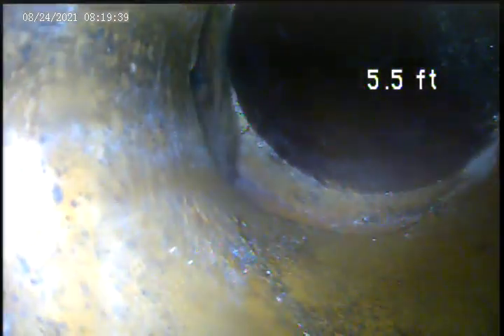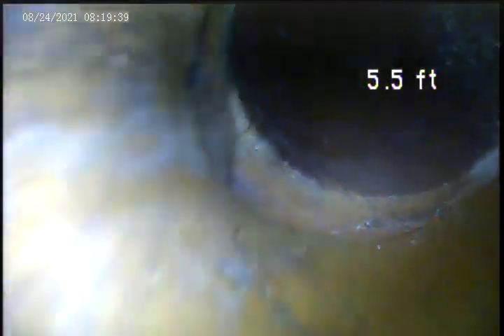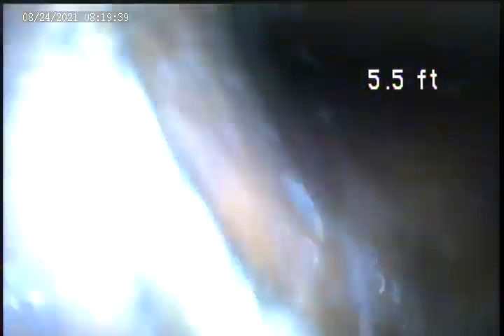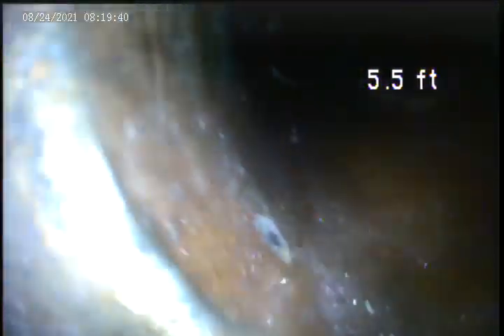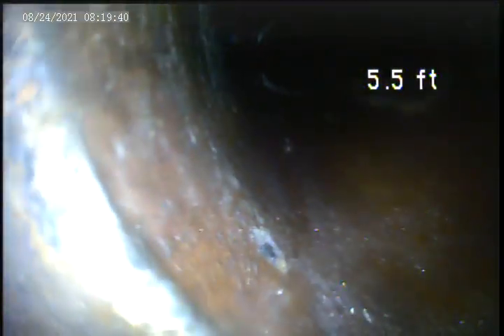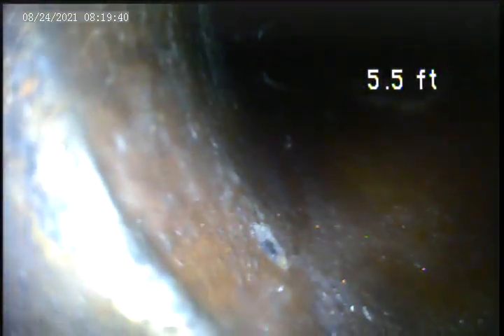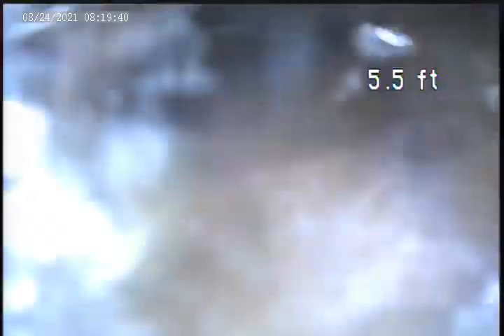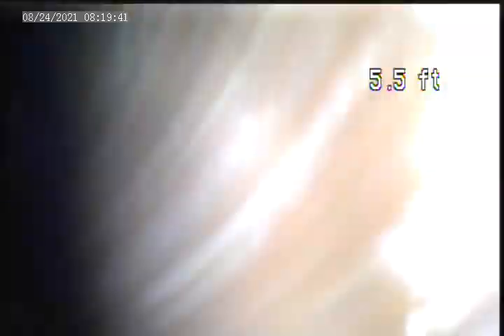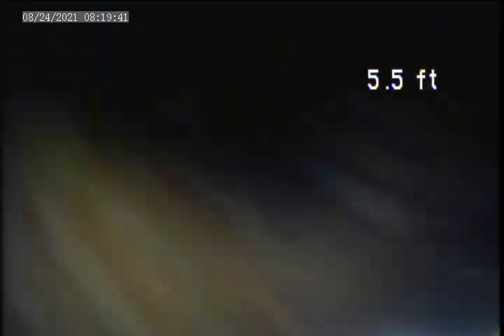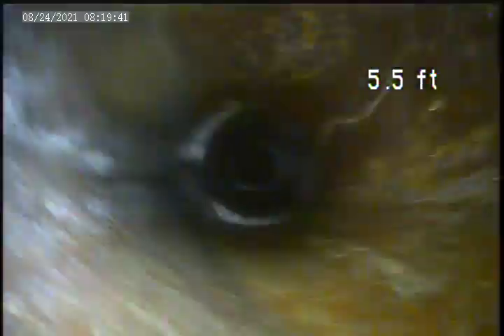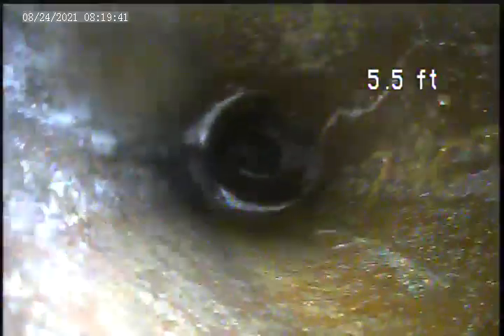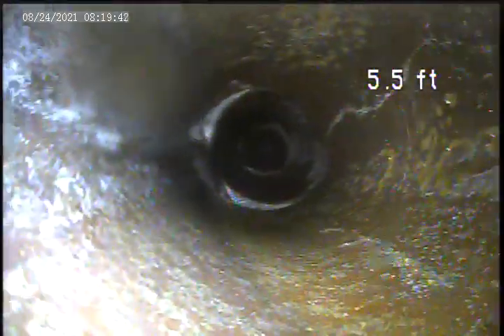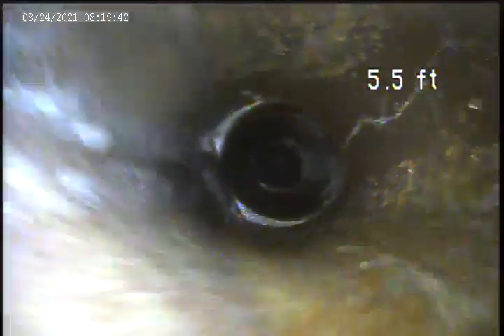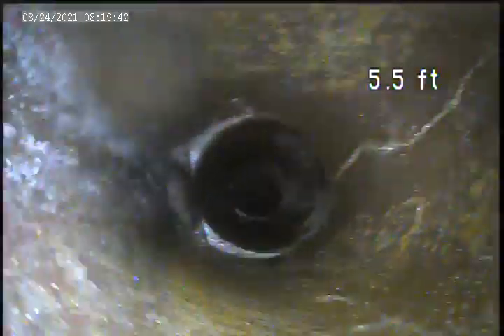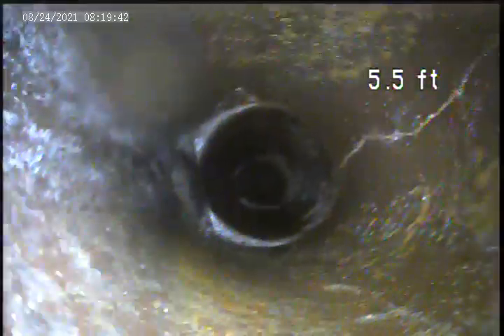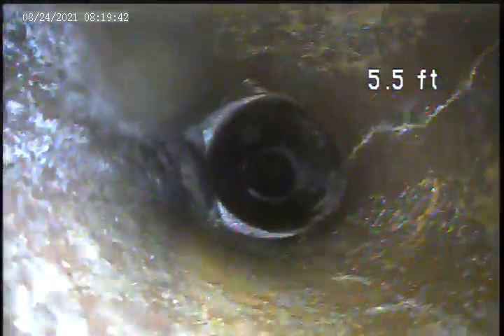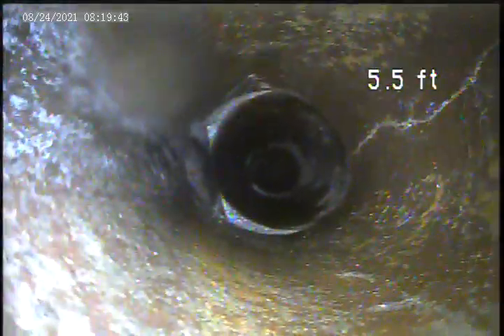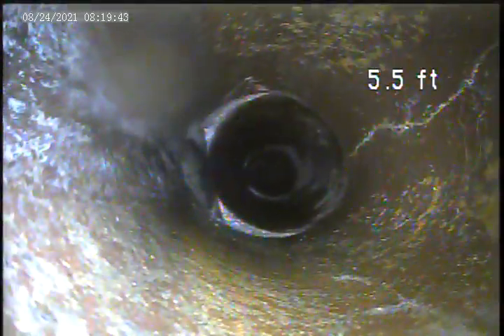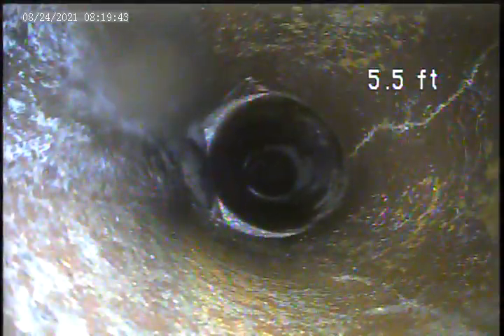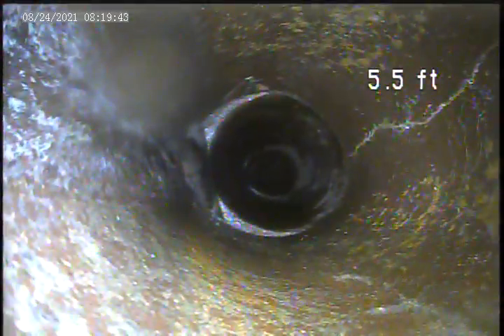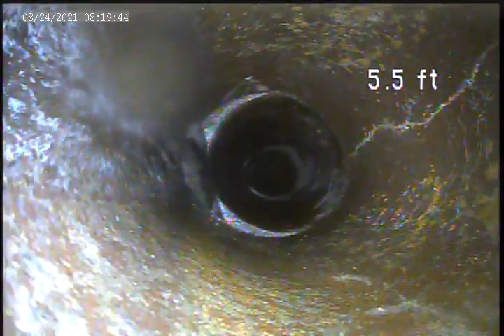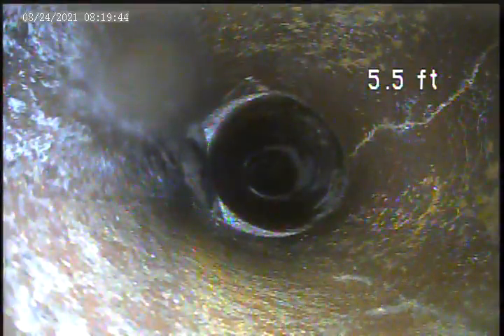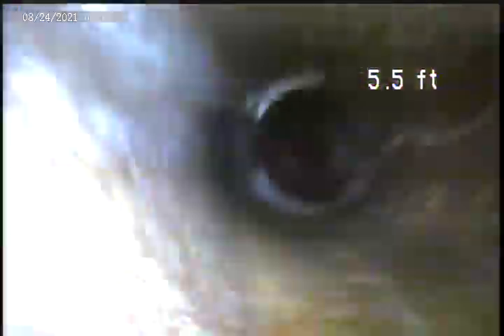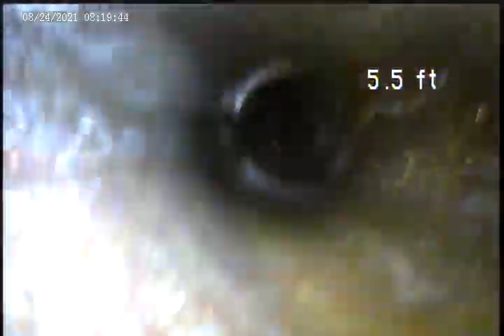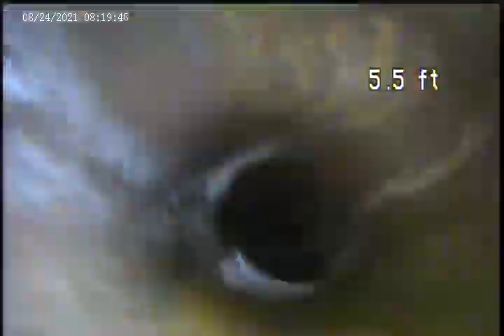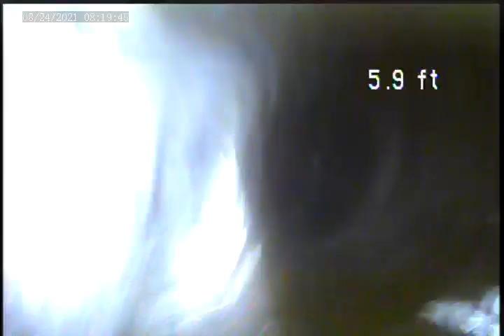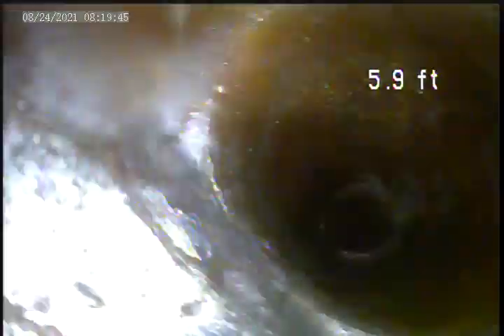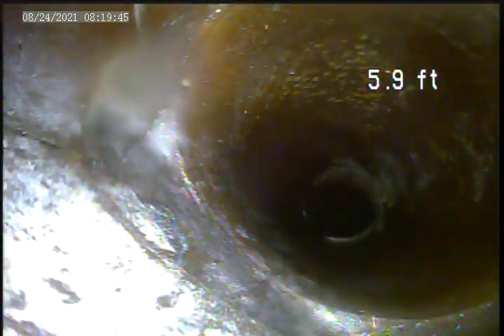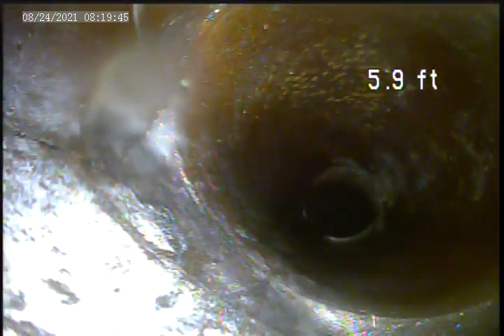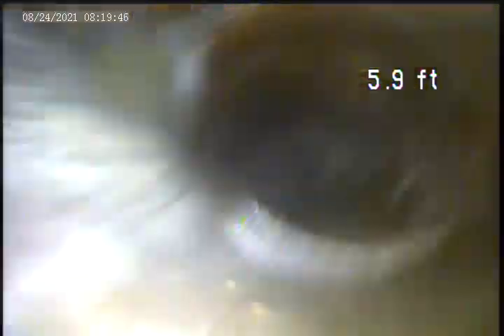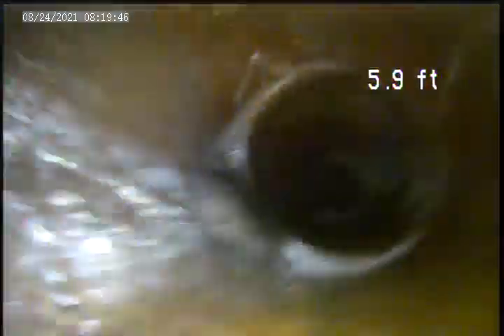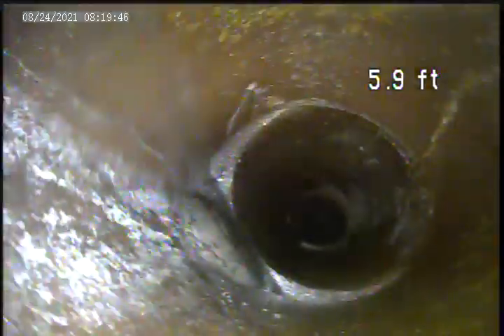There's a big shift right here. As you can see, there's a split on top of the pipe. There's also a crack at the bottom.